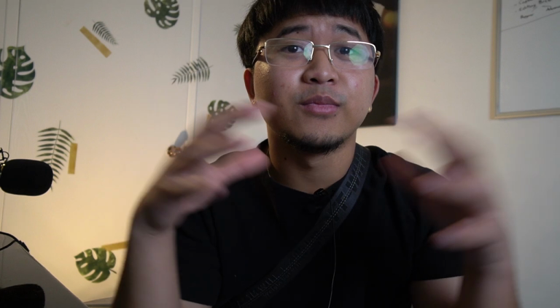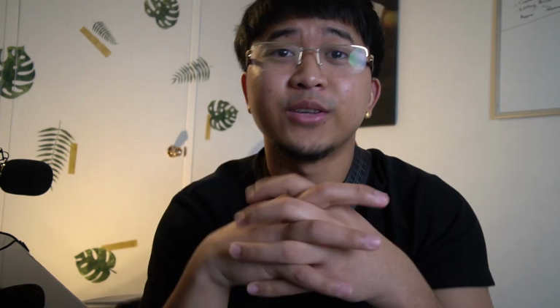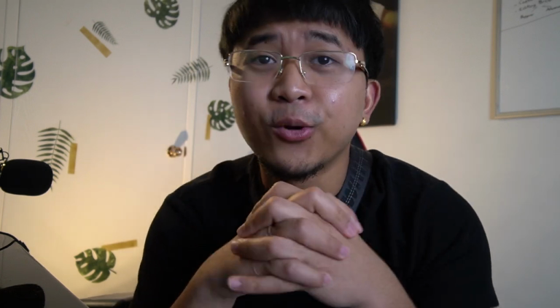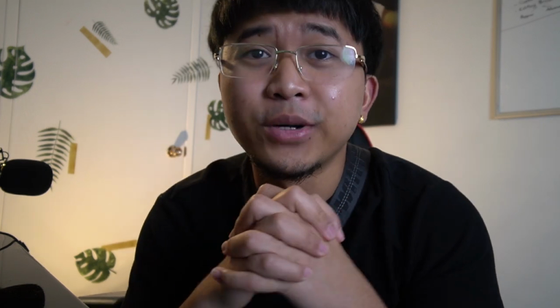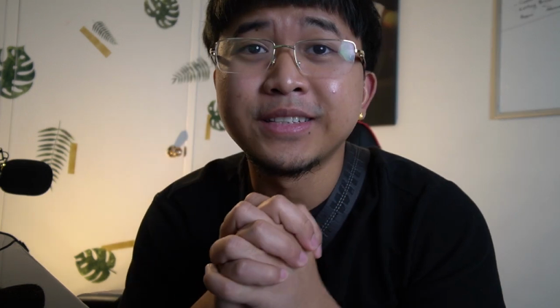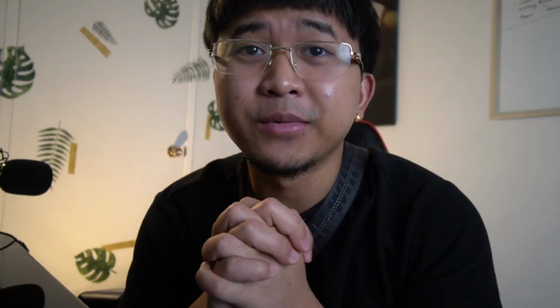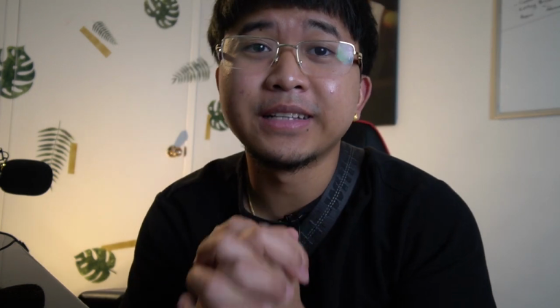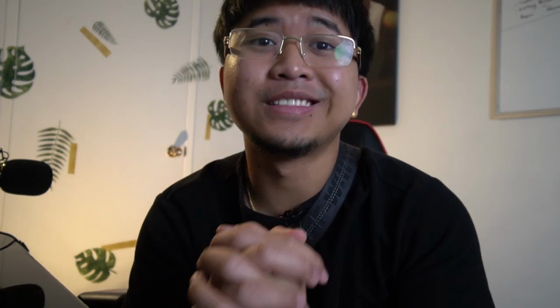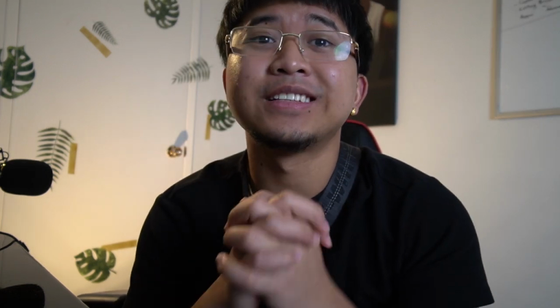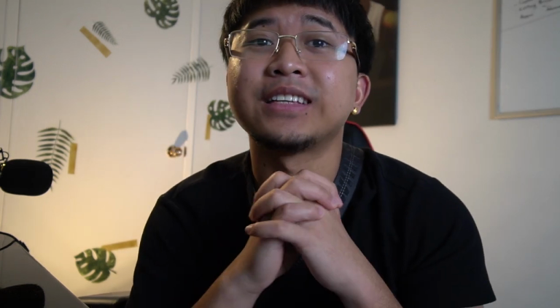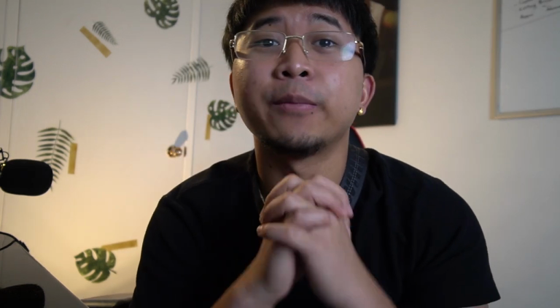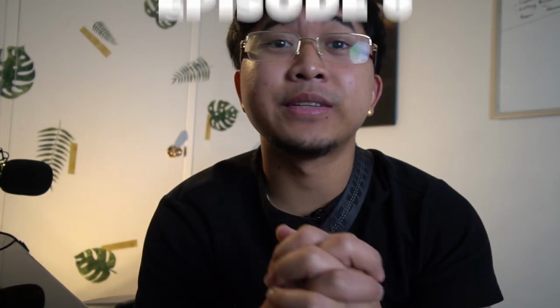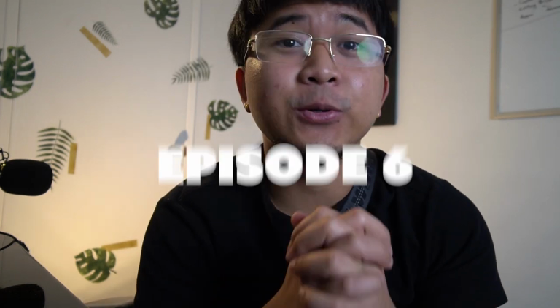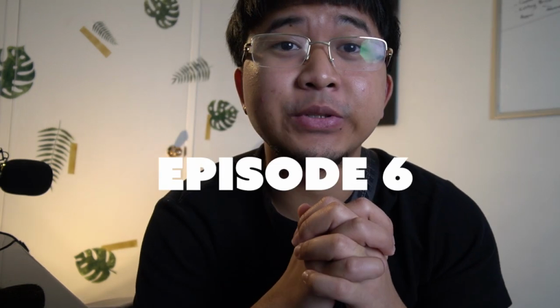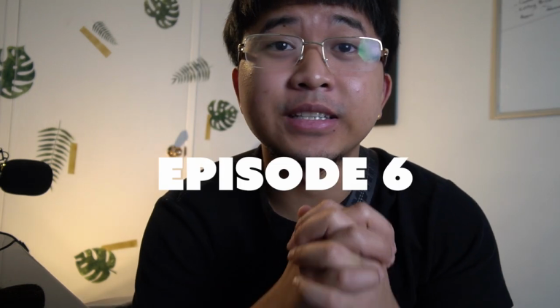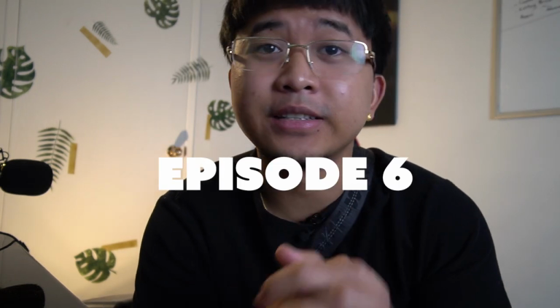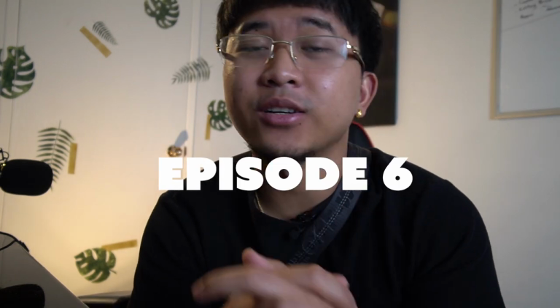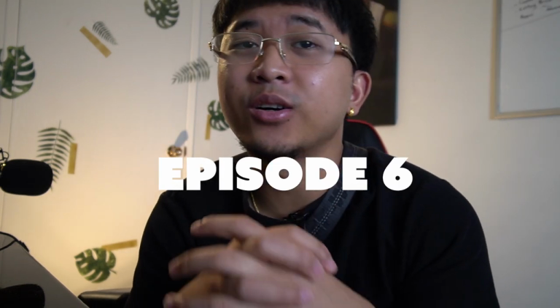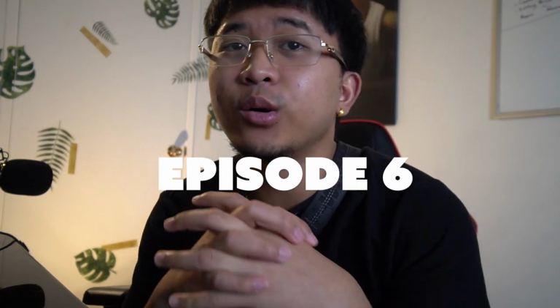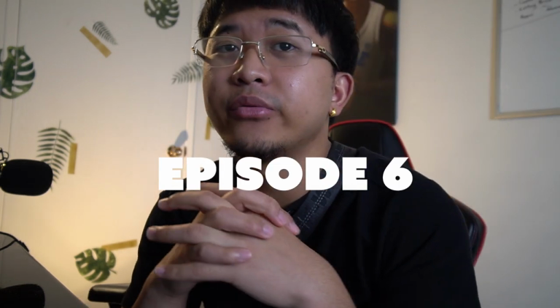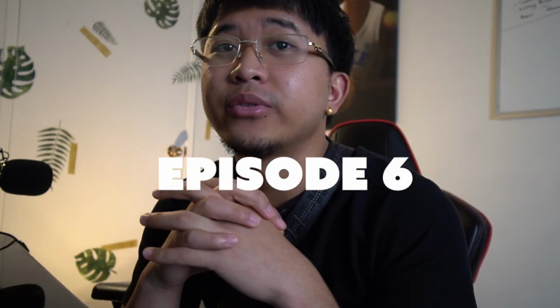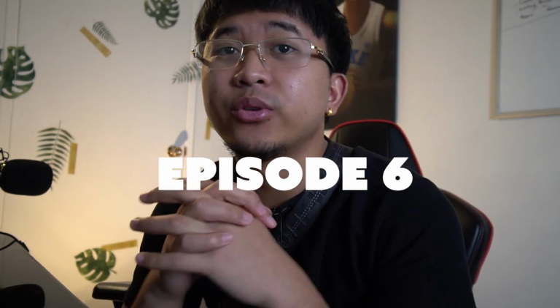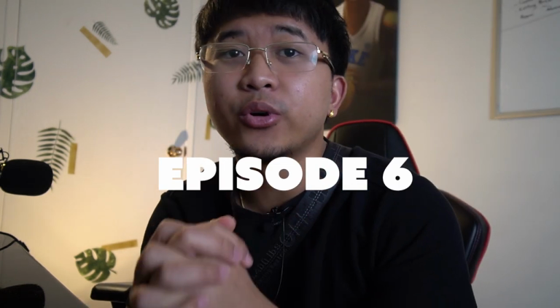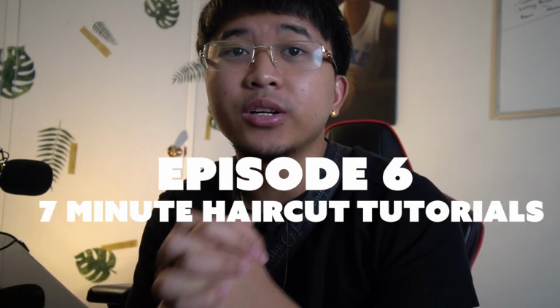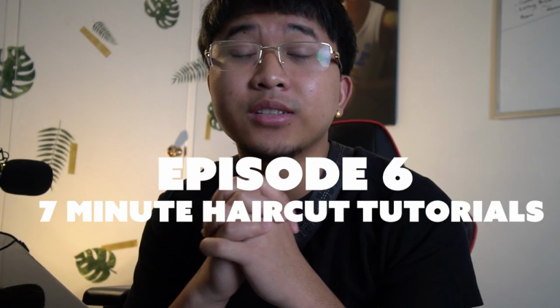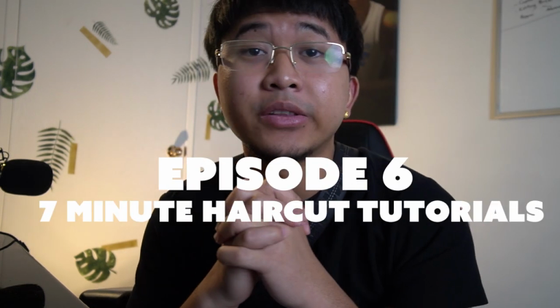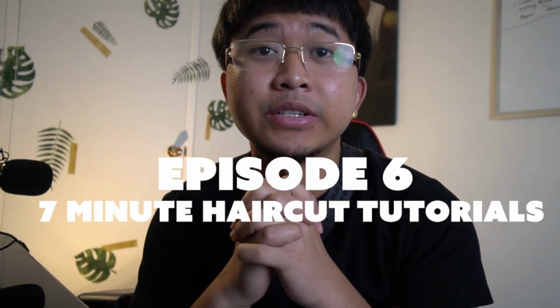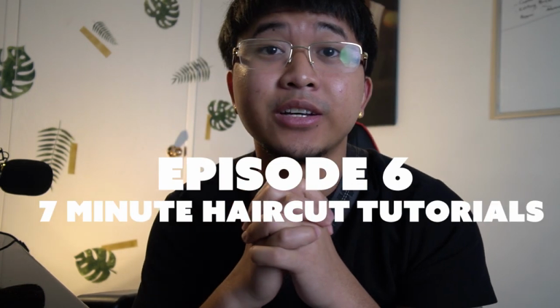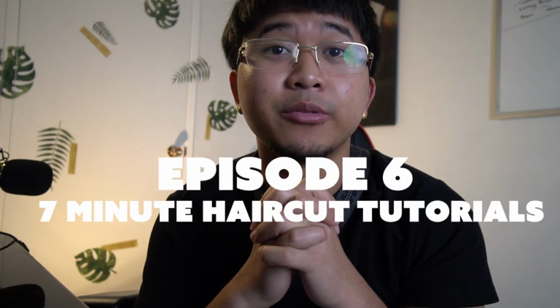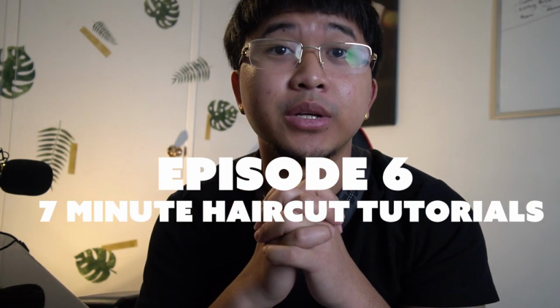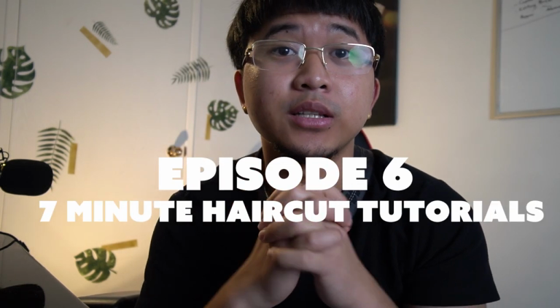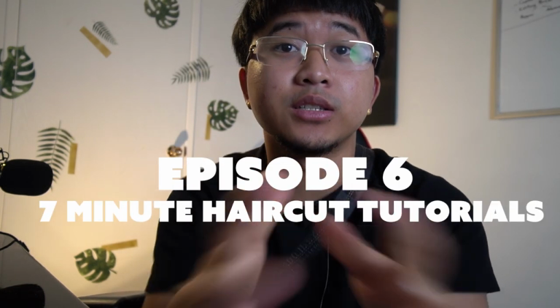Yo, what is up guys? This is episode 6 of Tutorials Under 7 Minutes.